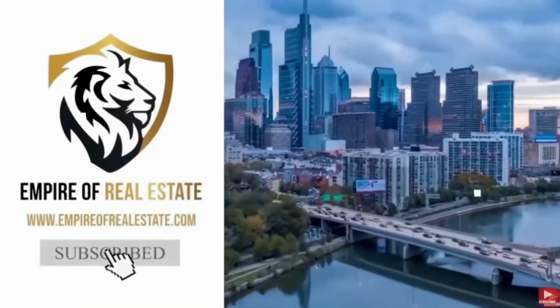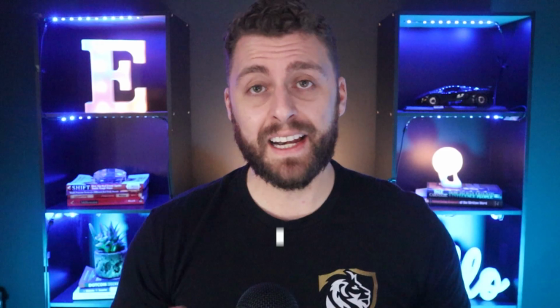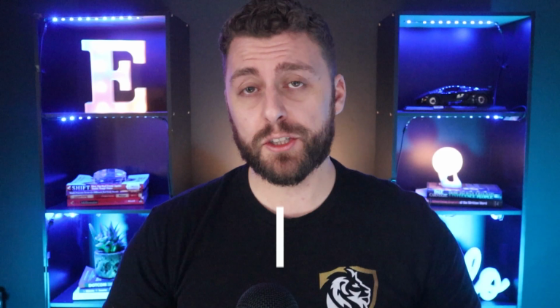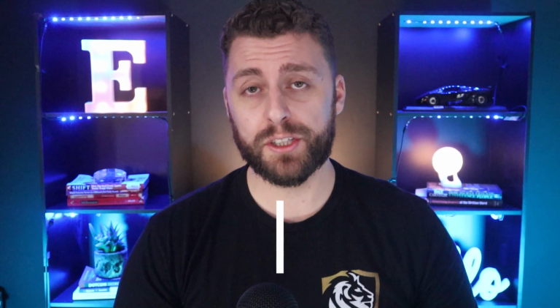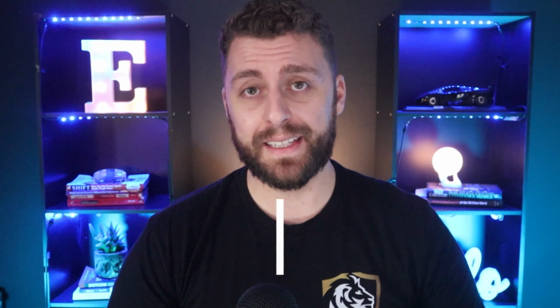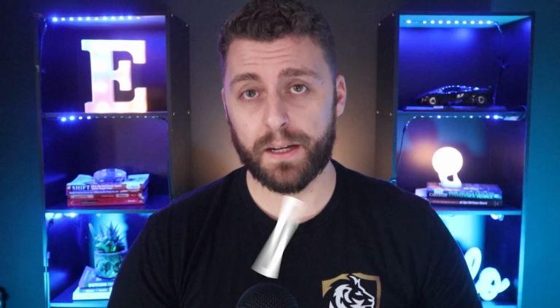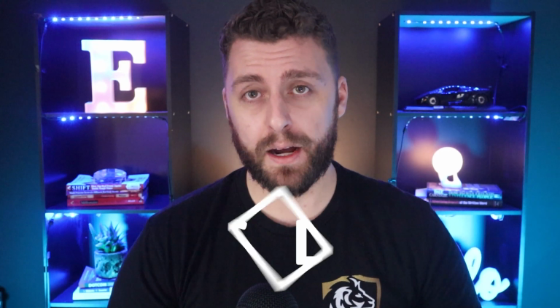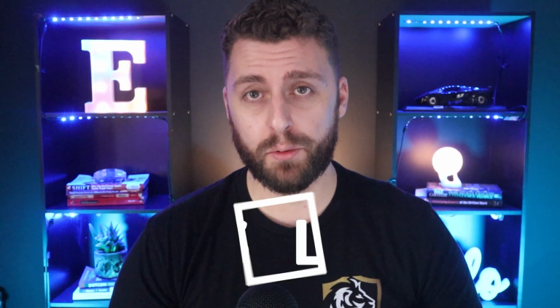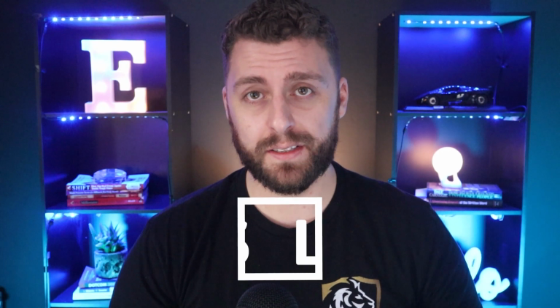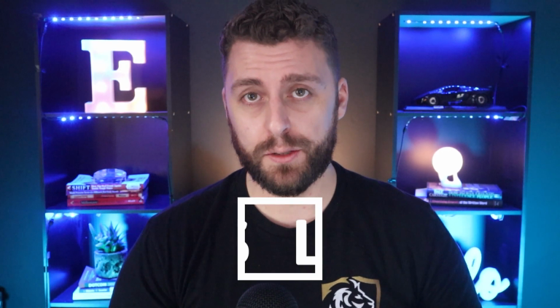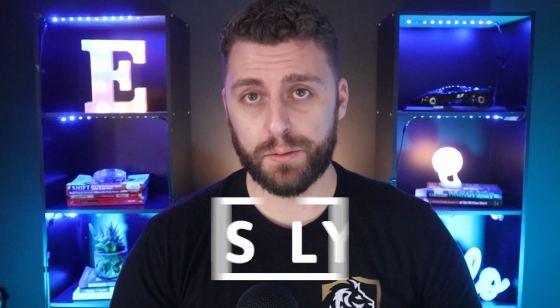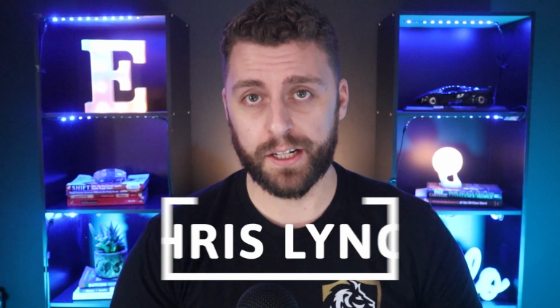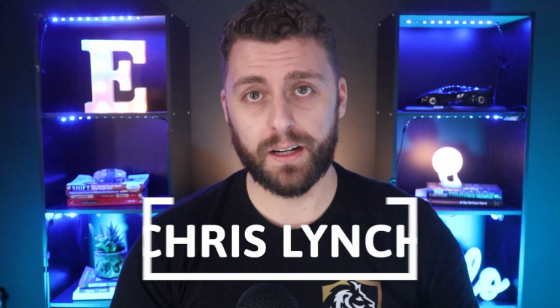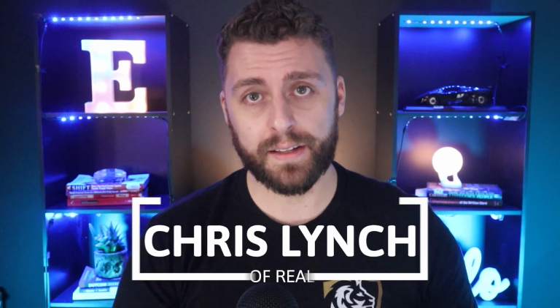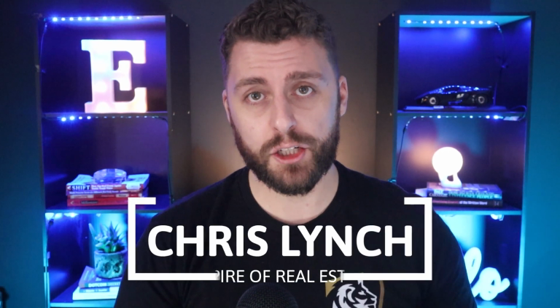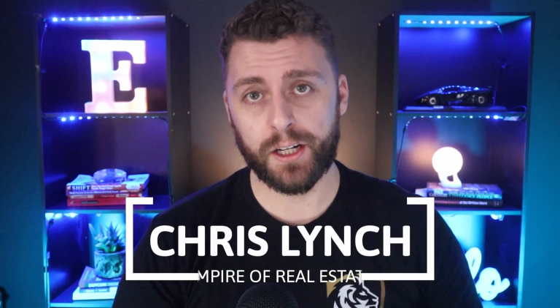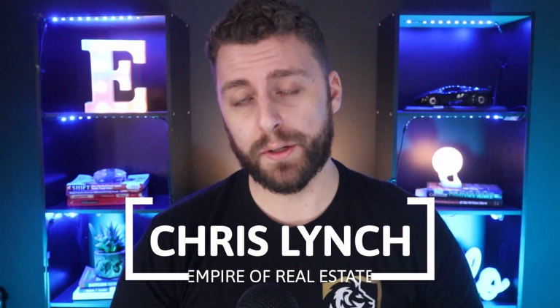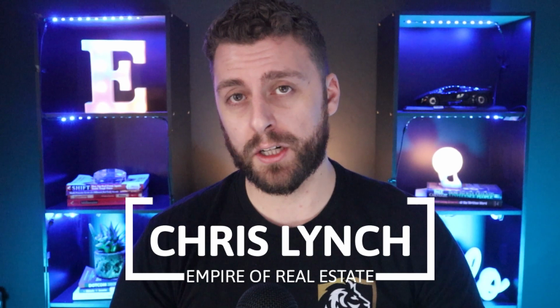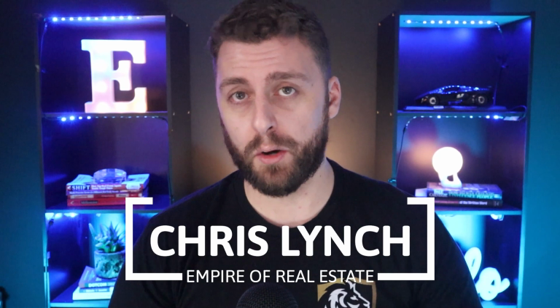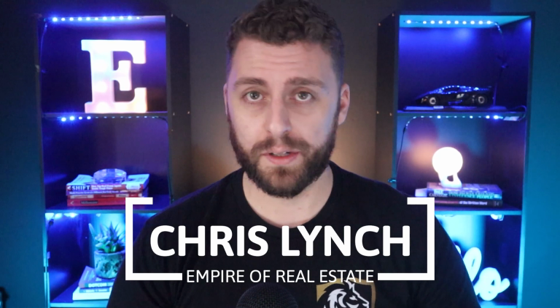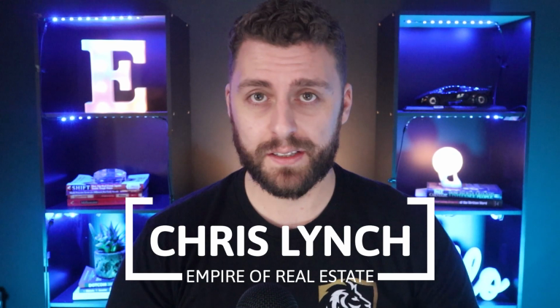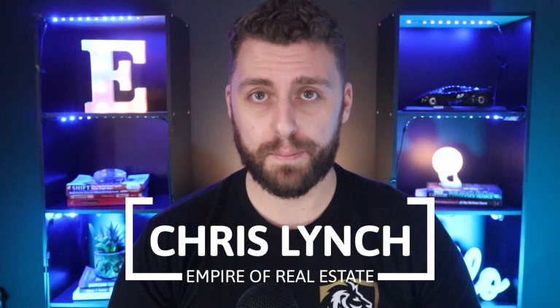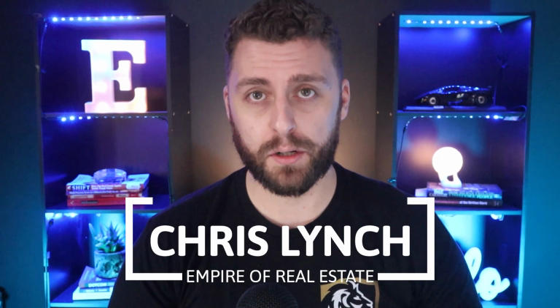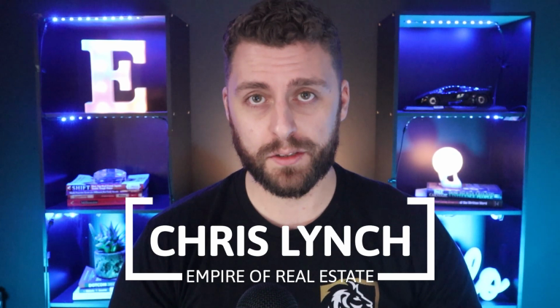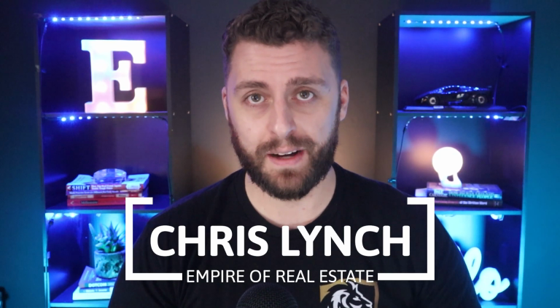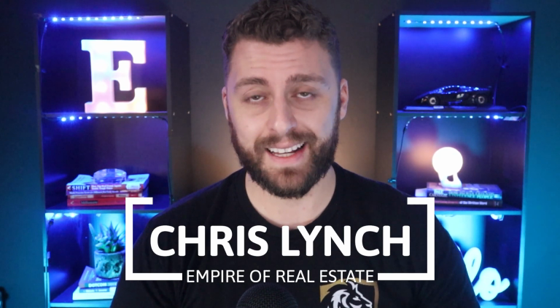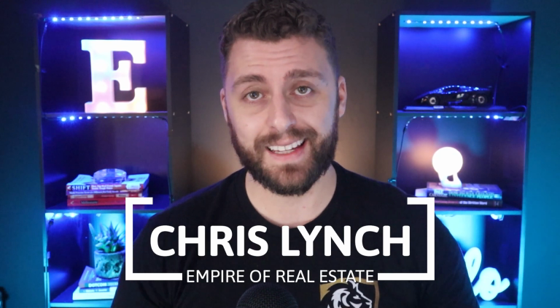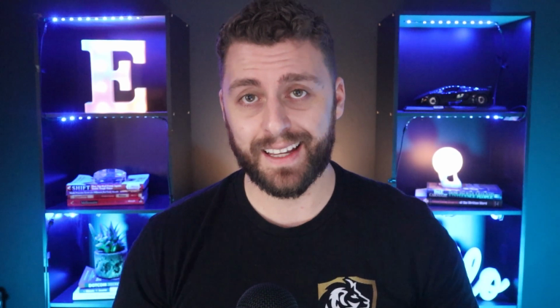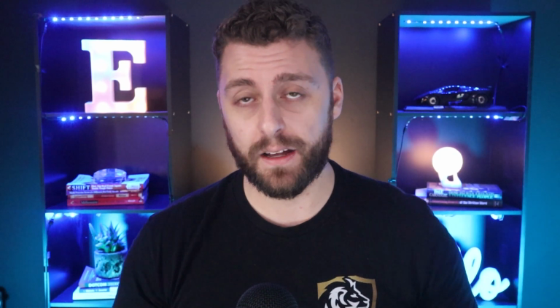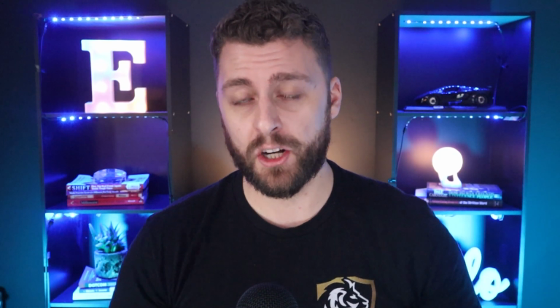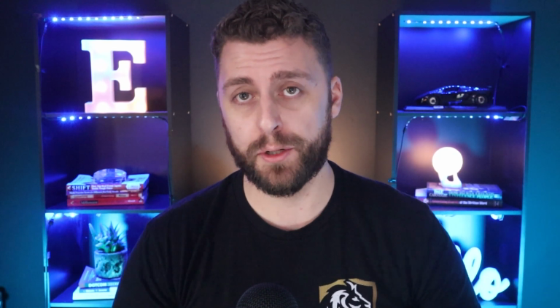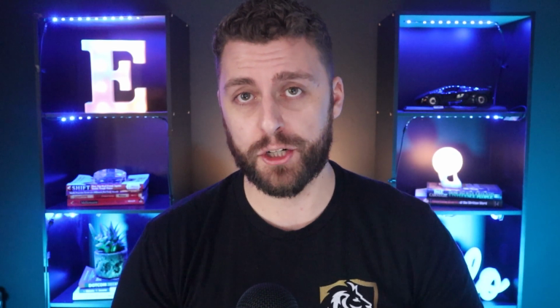My name is Chris with the Empire Real Estate YouTube channel. On this channel, we talk about real estate, personal finance, and entrepreneurship.